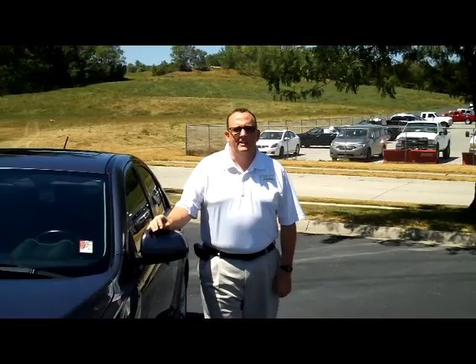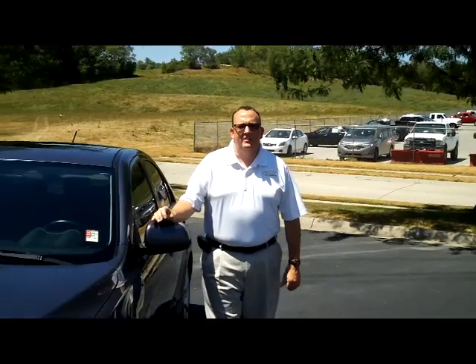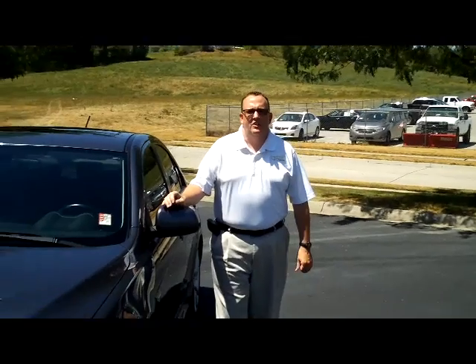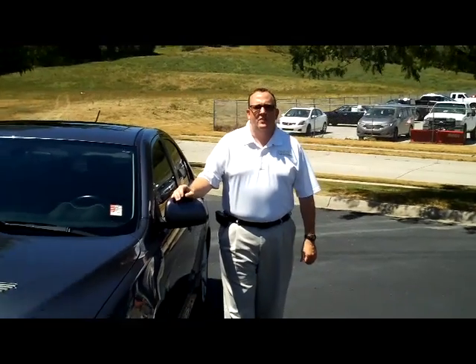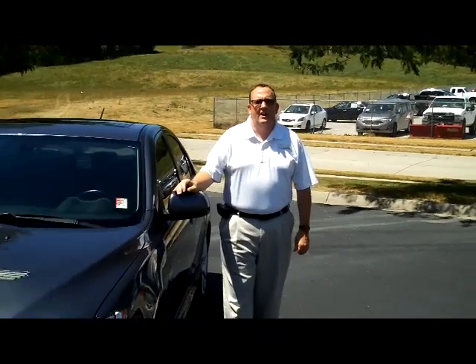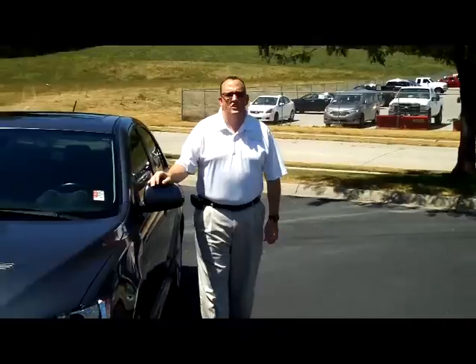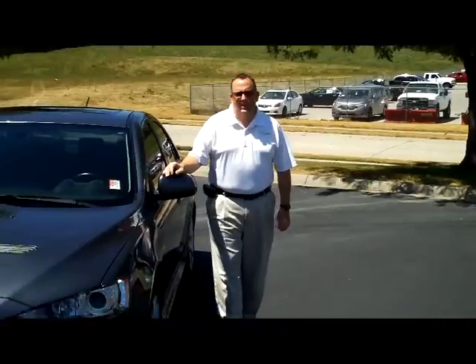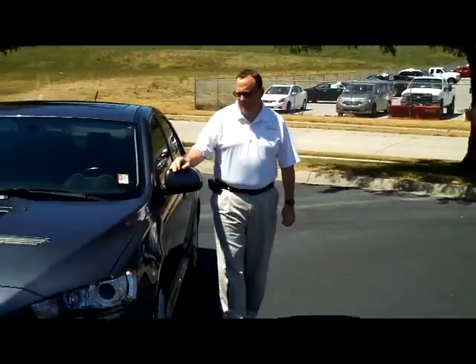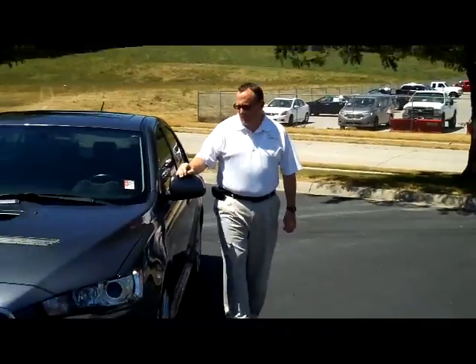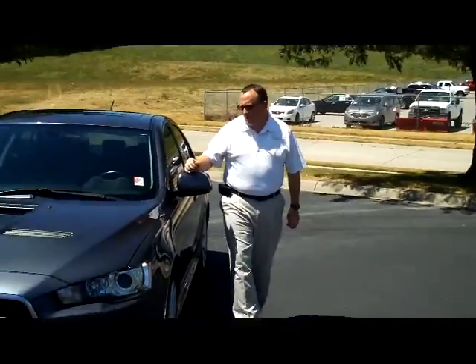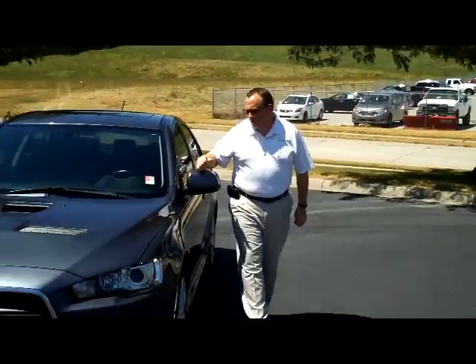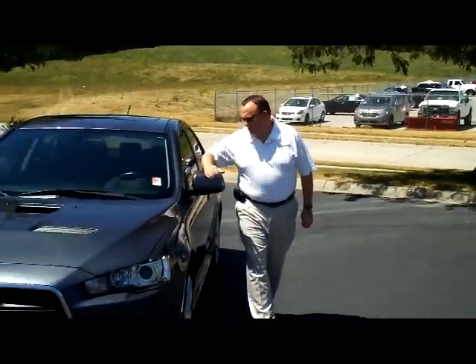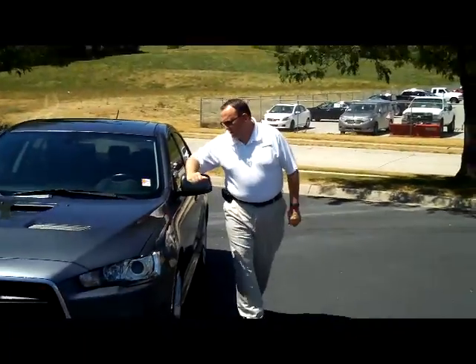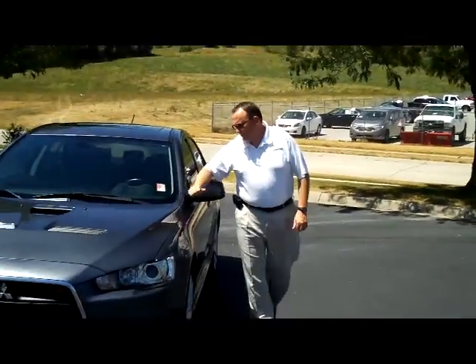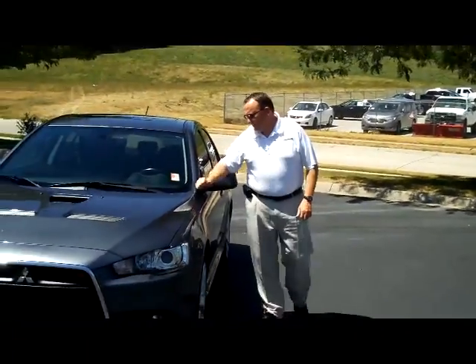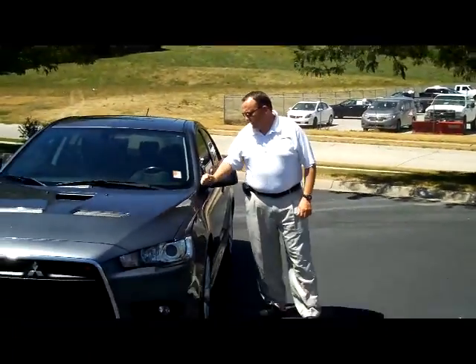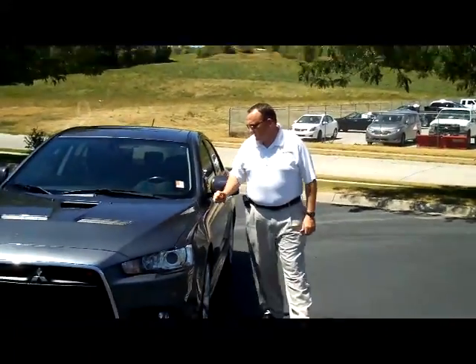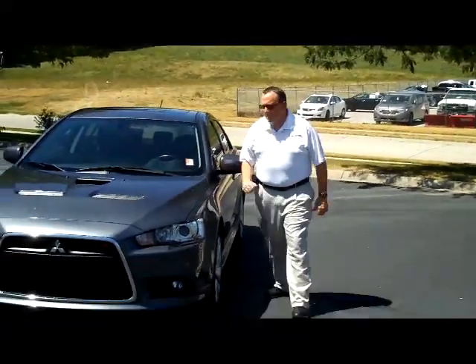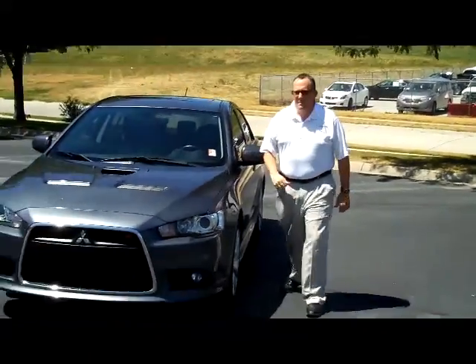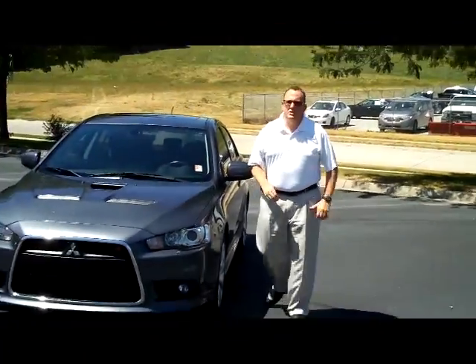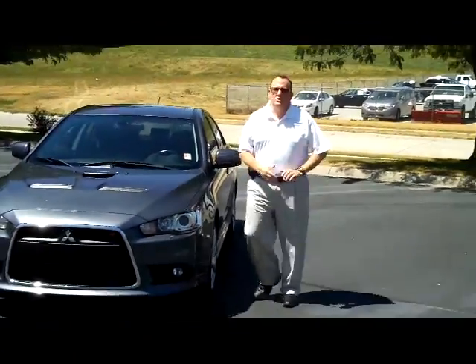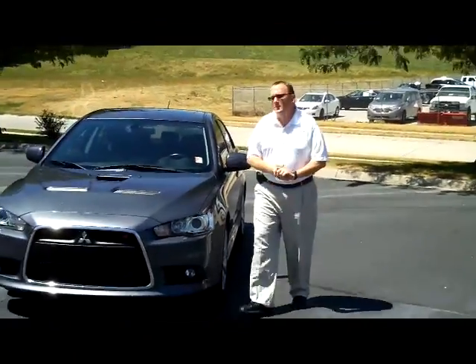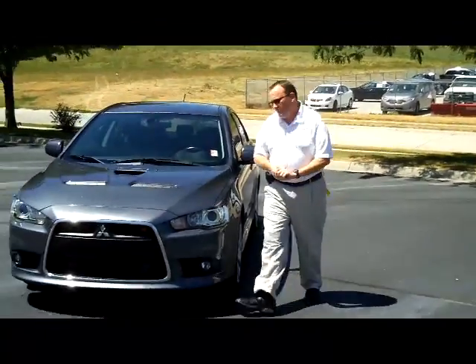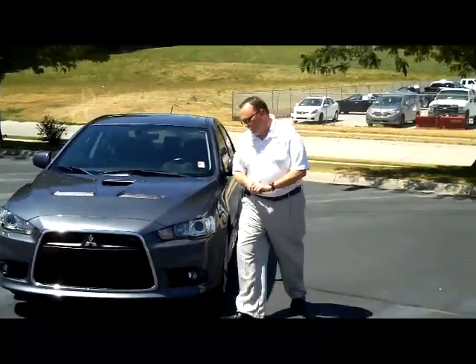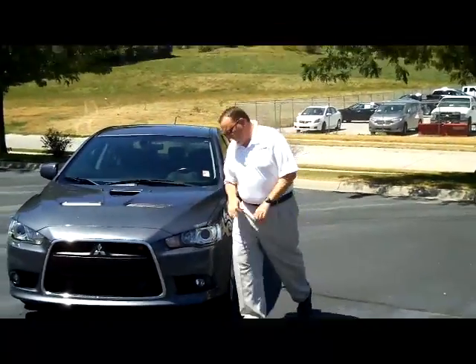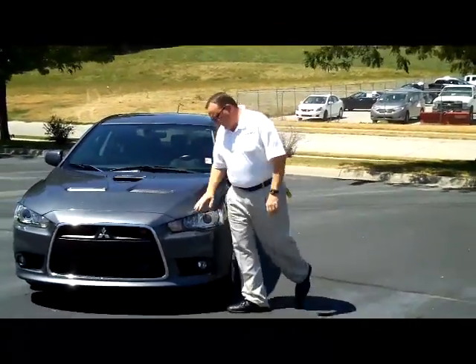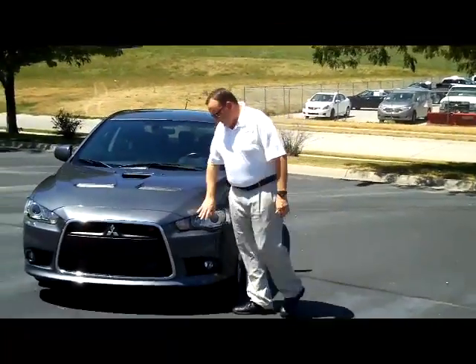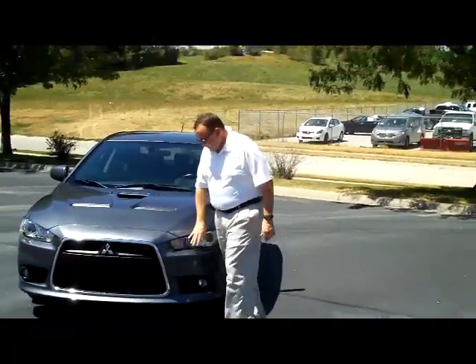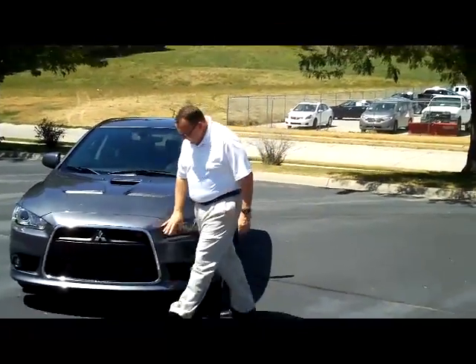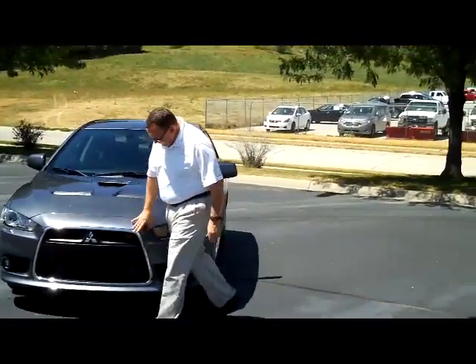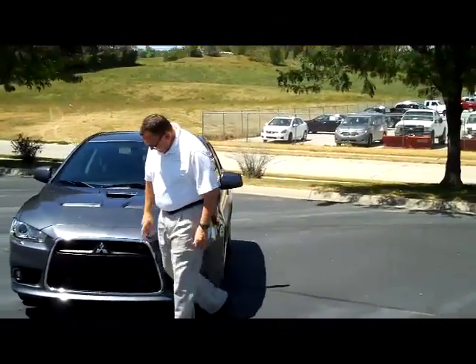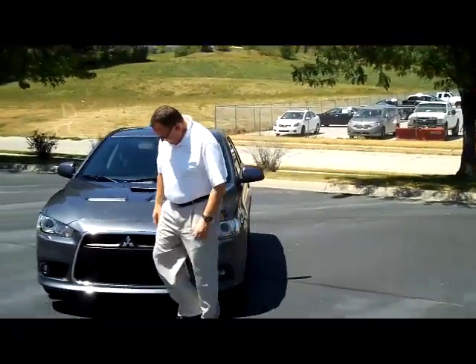Kelly here for the Honda Giant. I'm here to show you this 2010 Mitsubishi Lancer Ralliart.